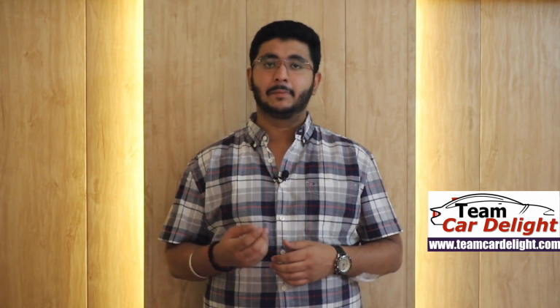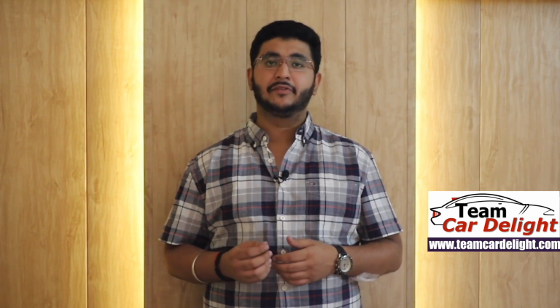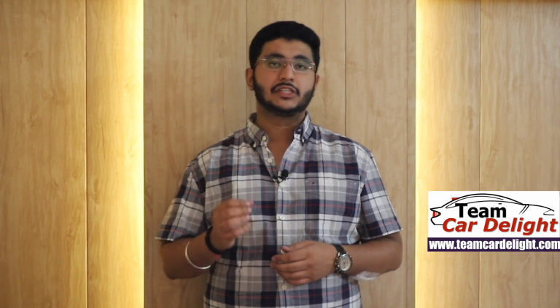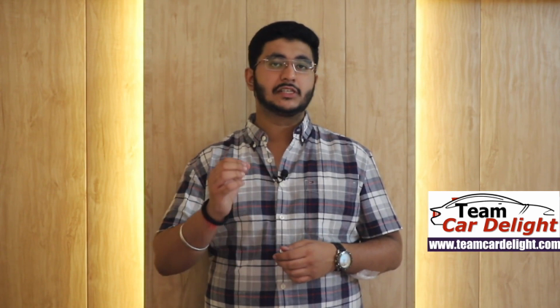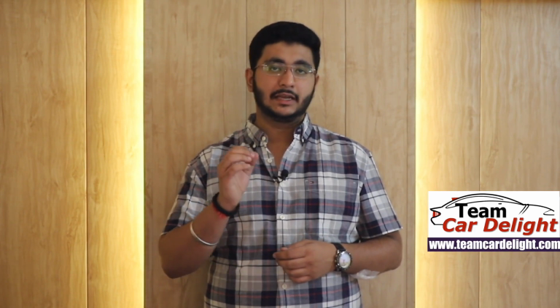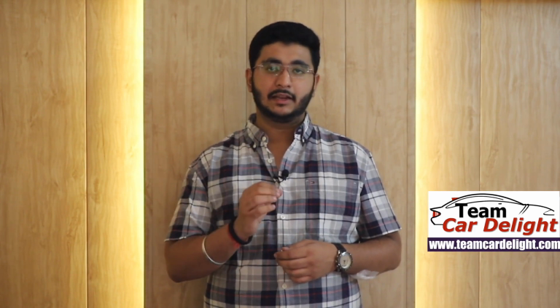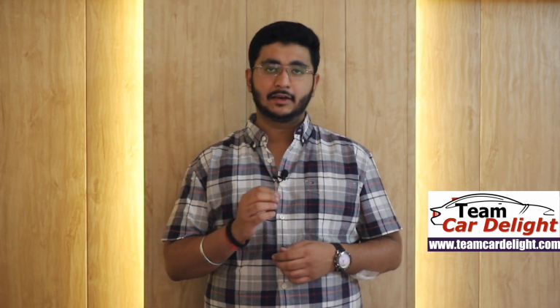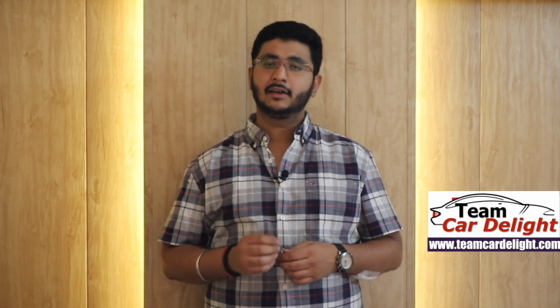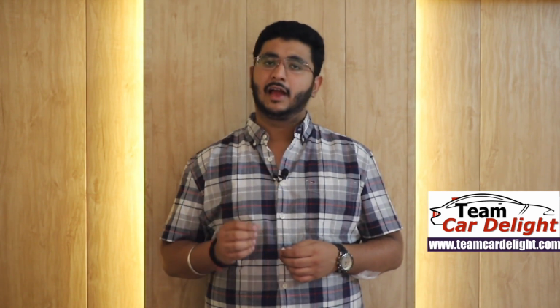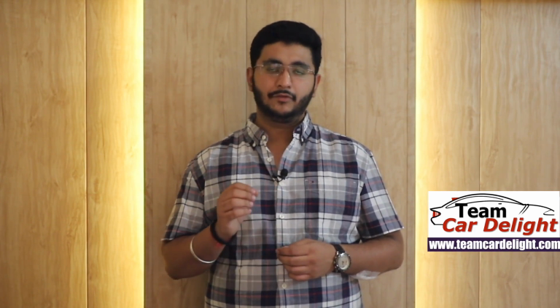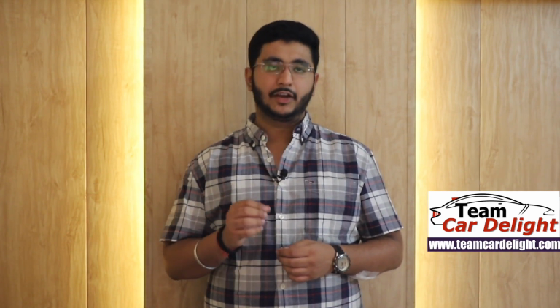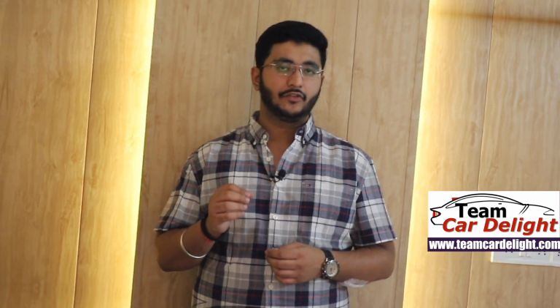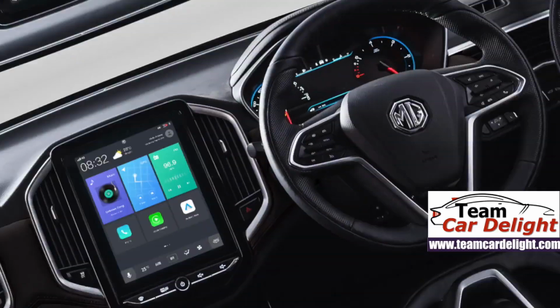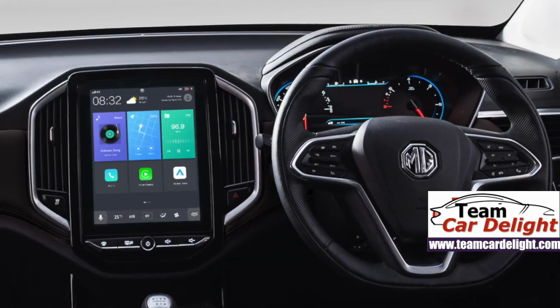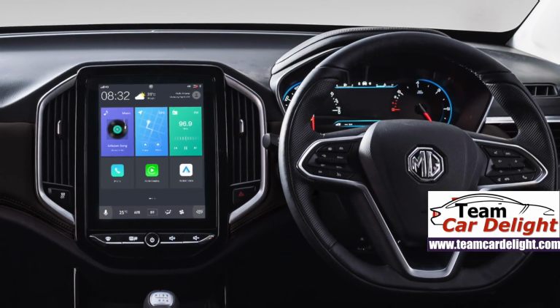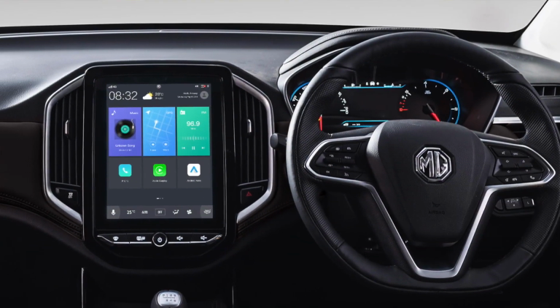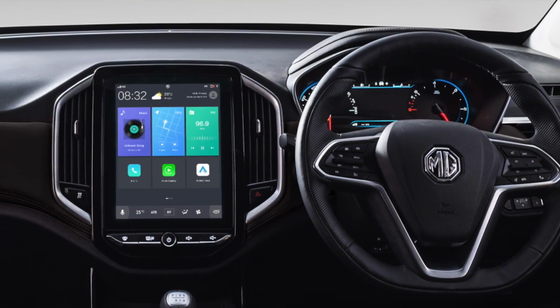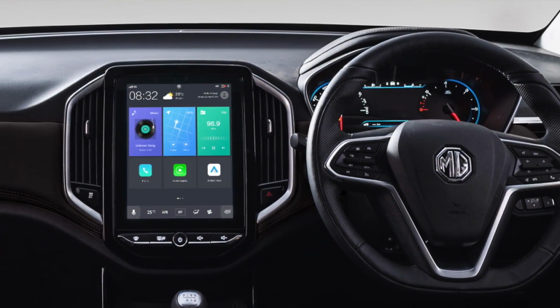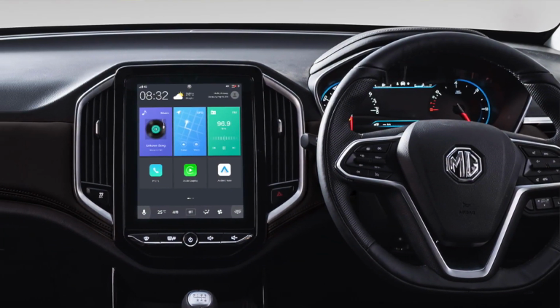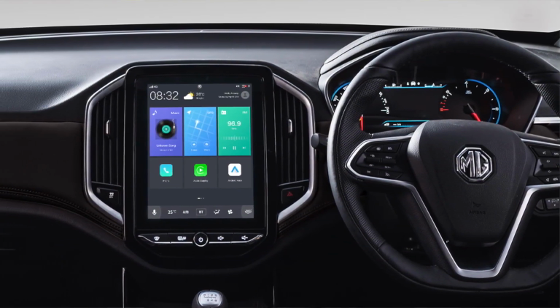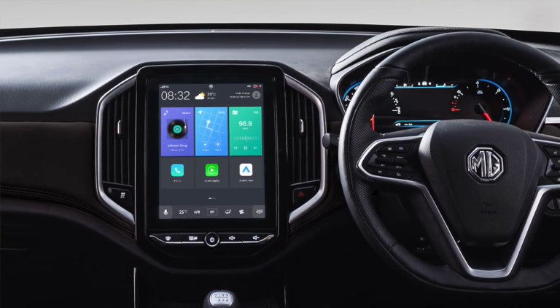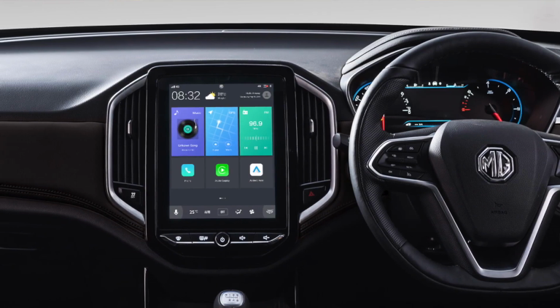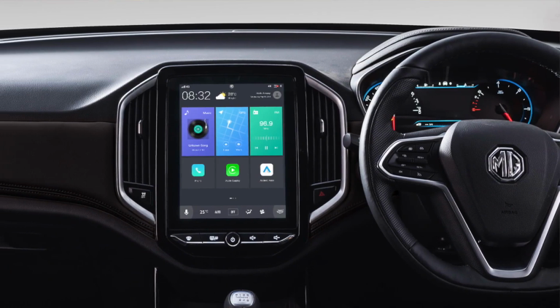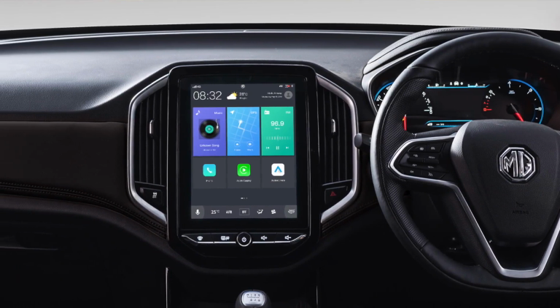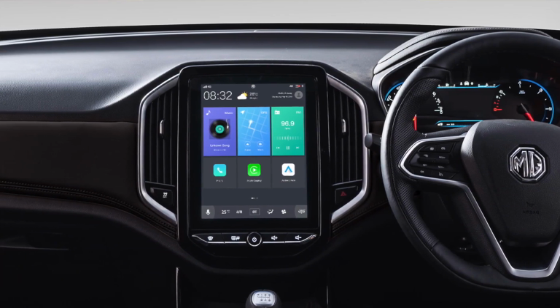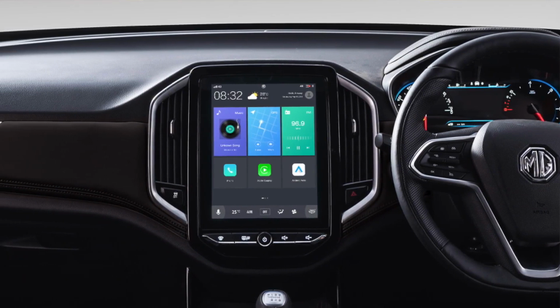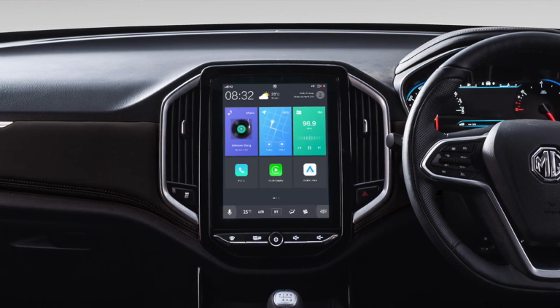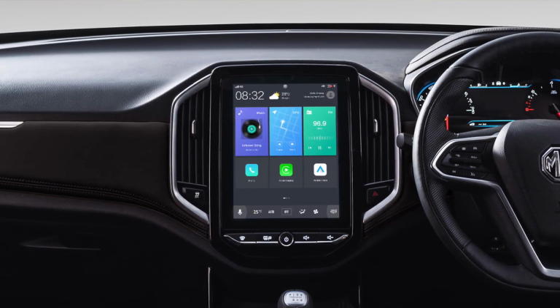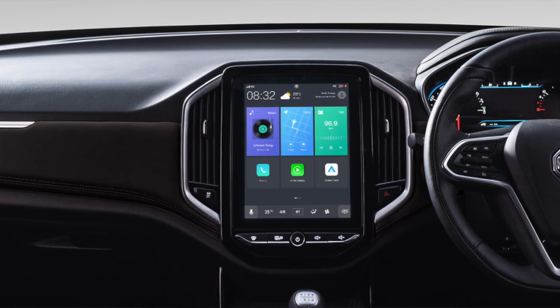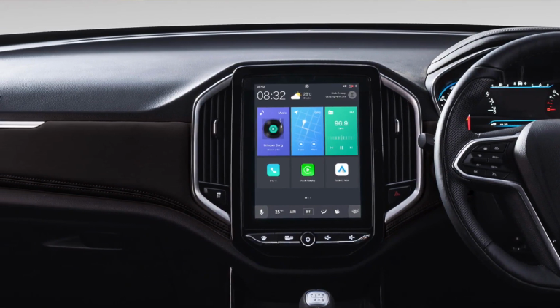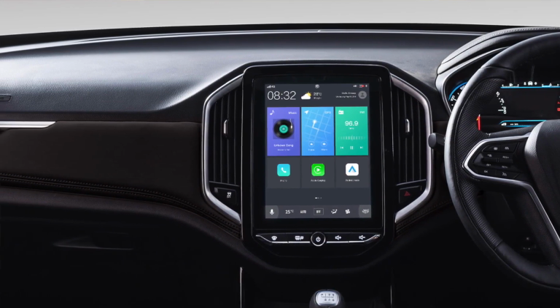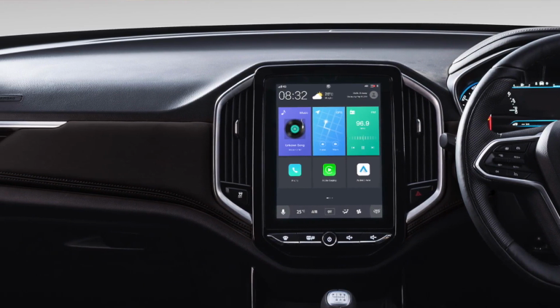Let's talk about the third aspect, which is interior and fit and finish quality. The Kia Seltos has a lot of premium materials.